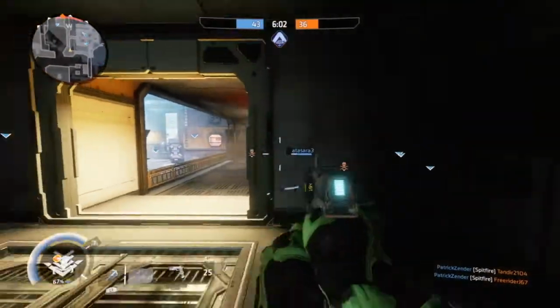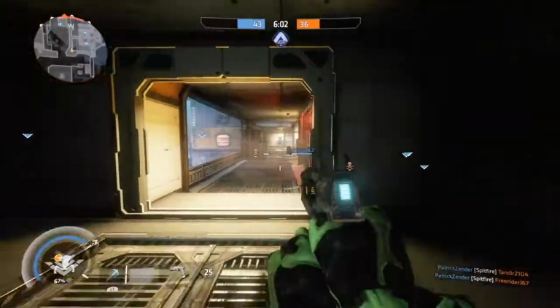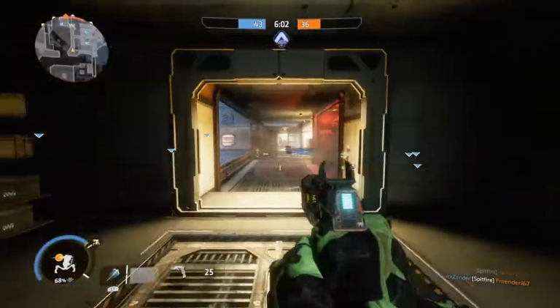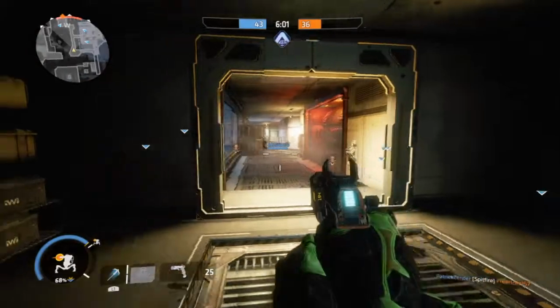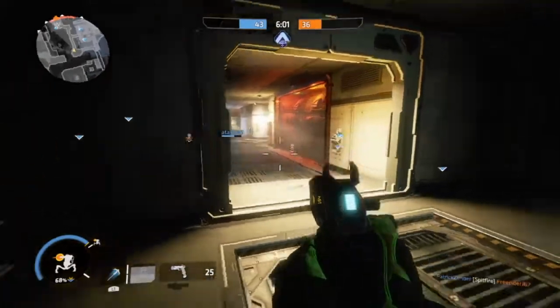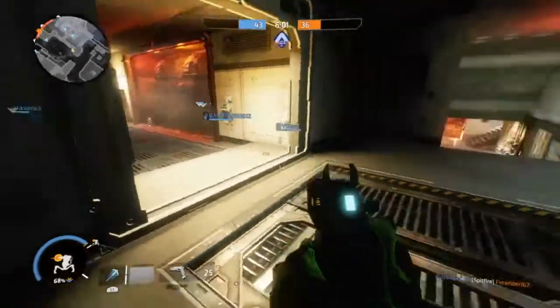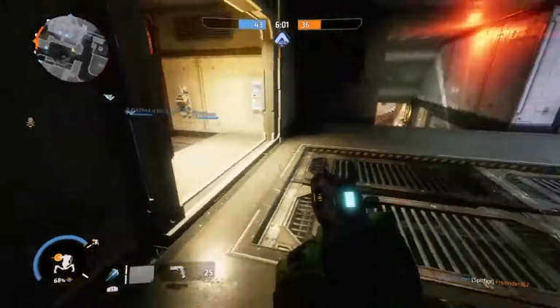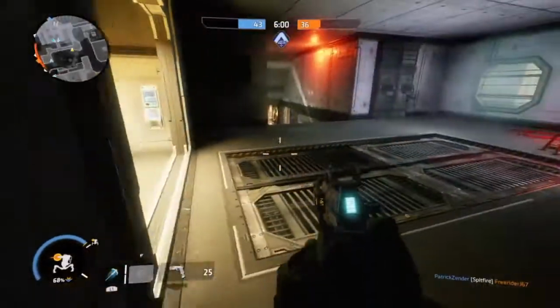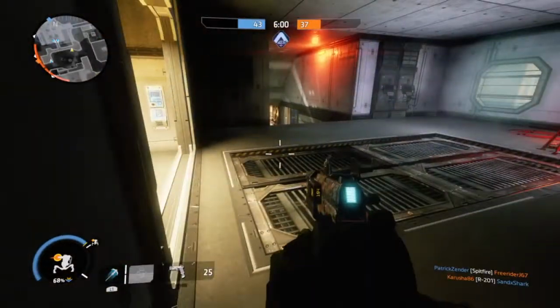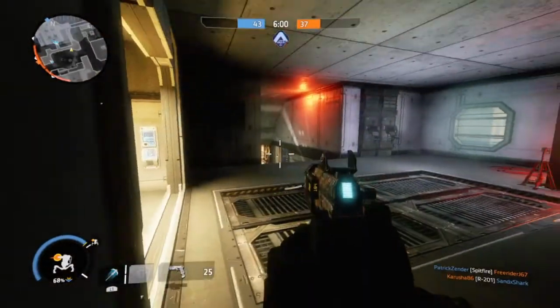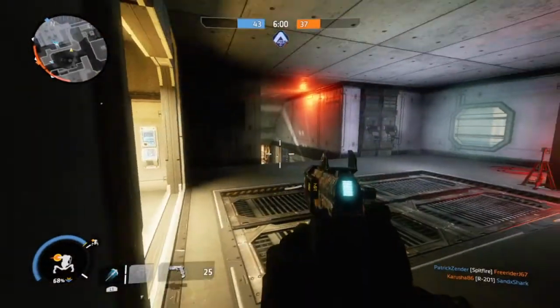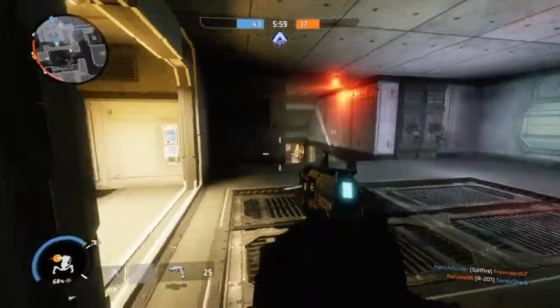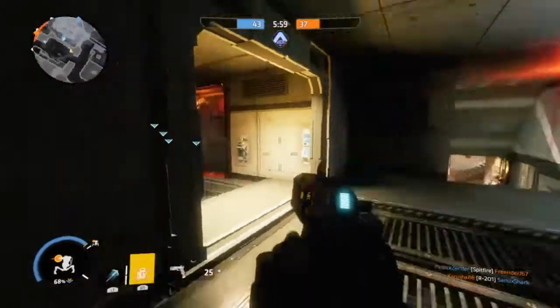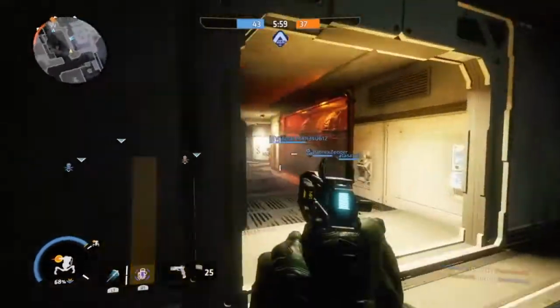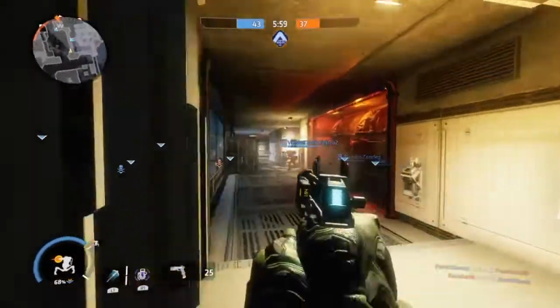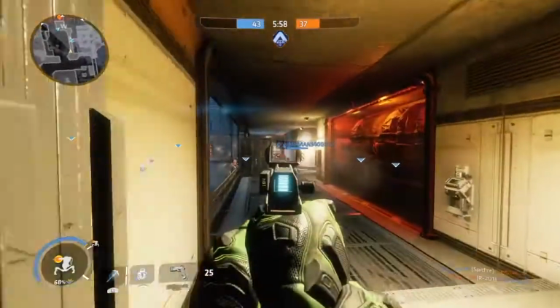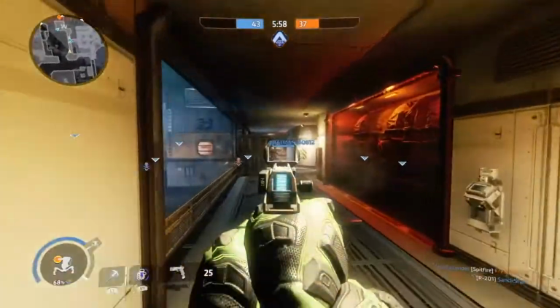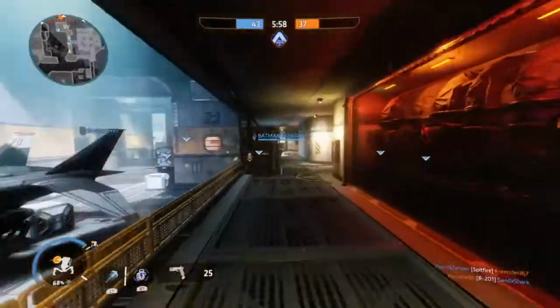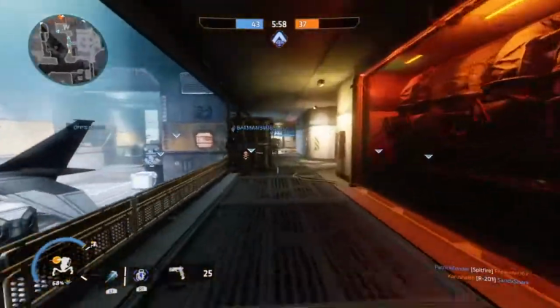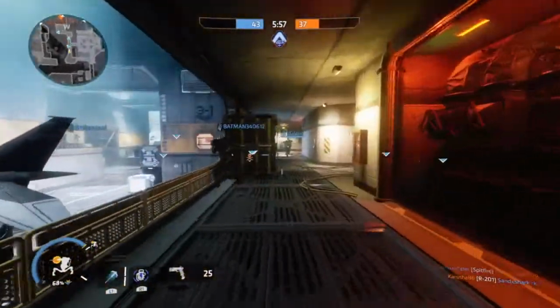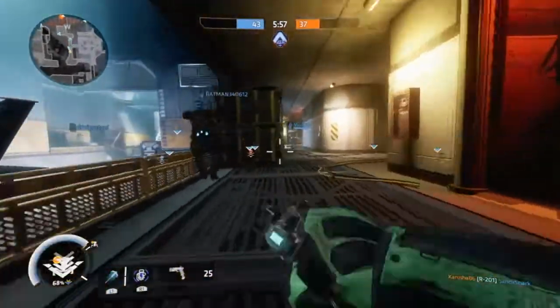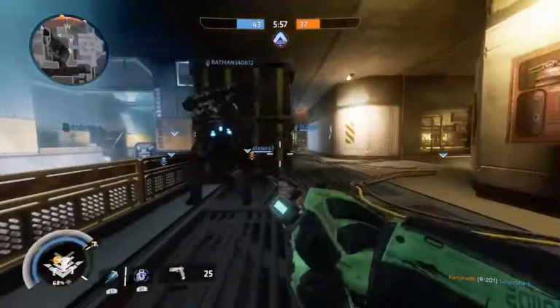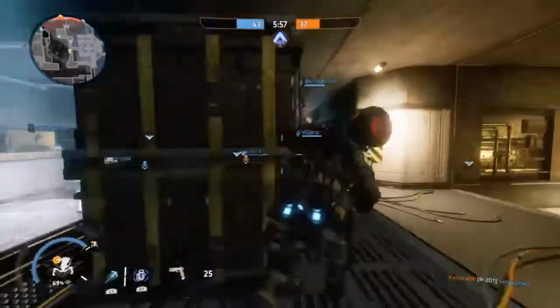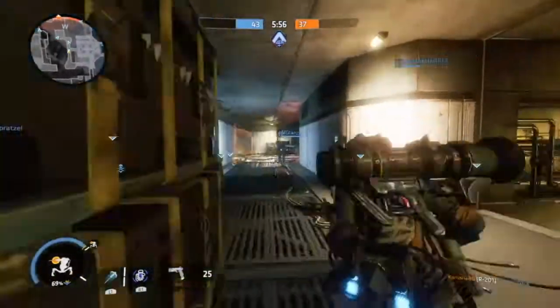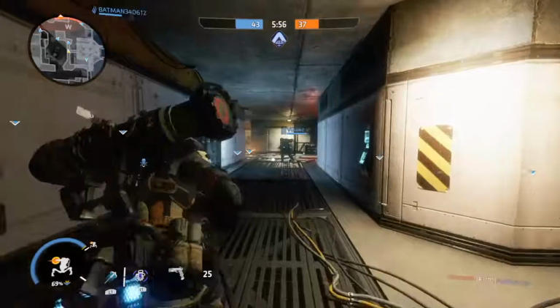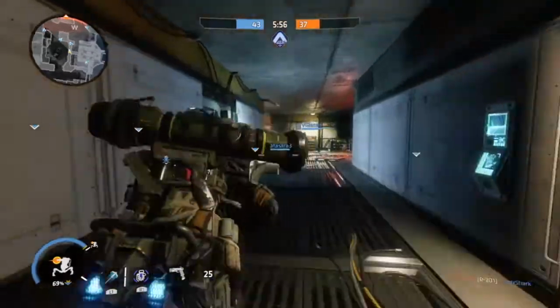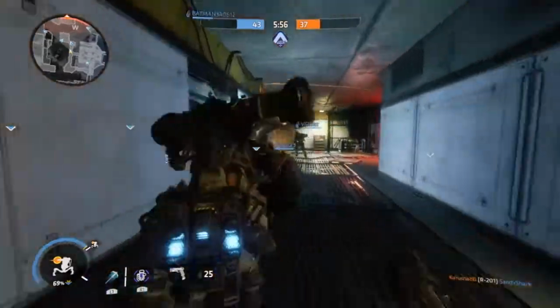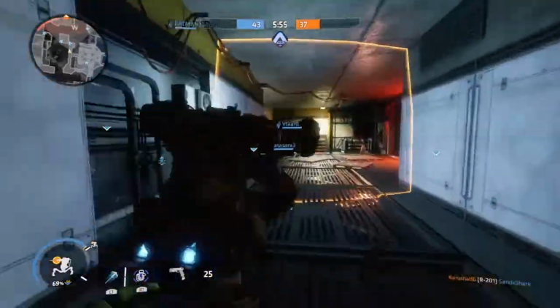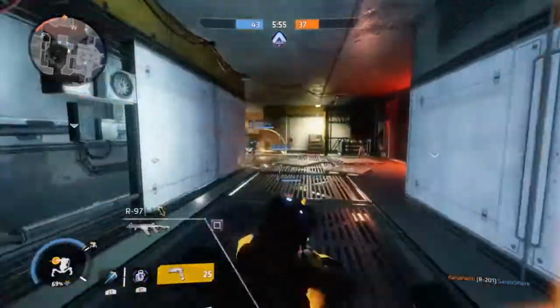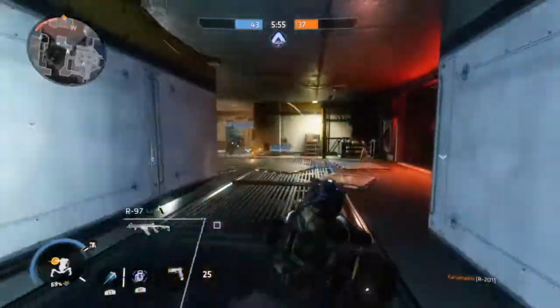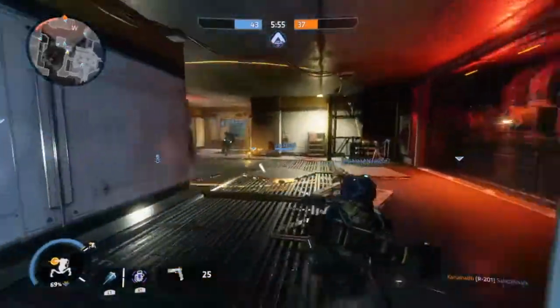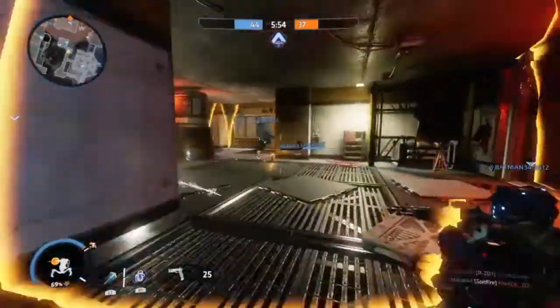Your Pilot Kit will be Power Cell to allow us to regenerate our class ability quickly, and Kill Report to see where friendlies and enemies die on the battlefield.